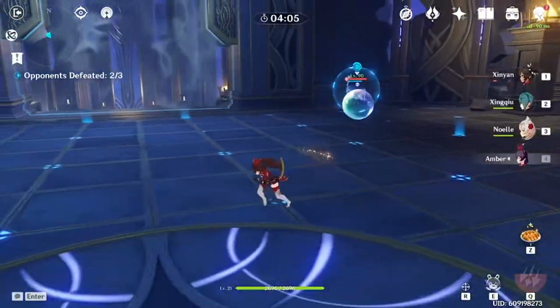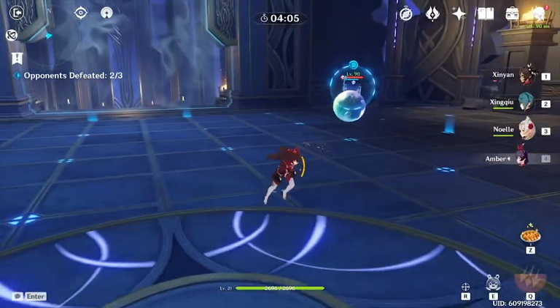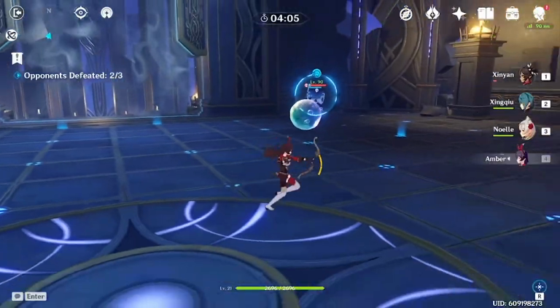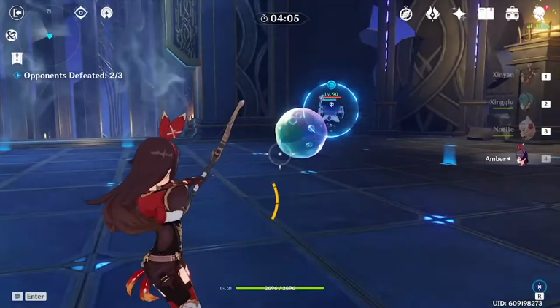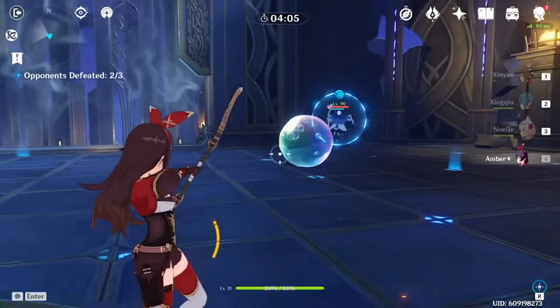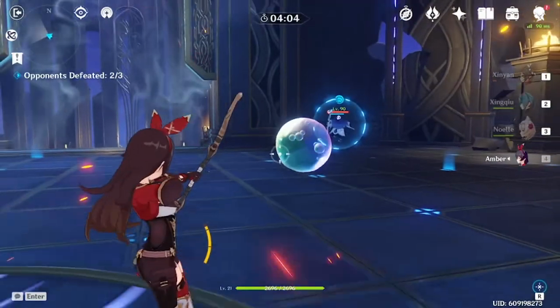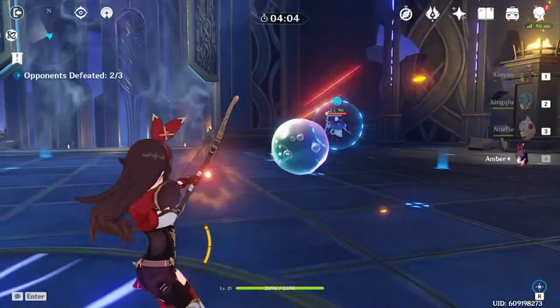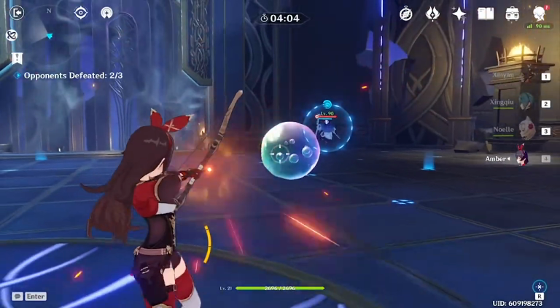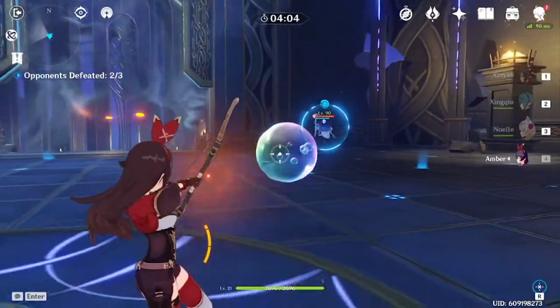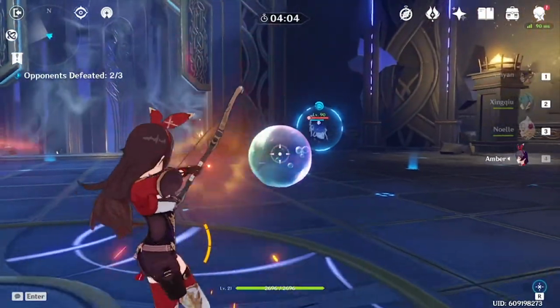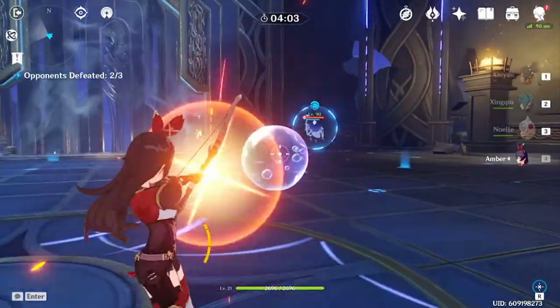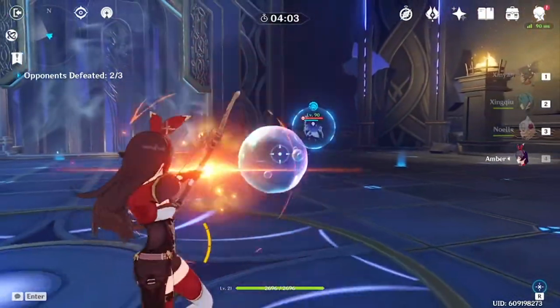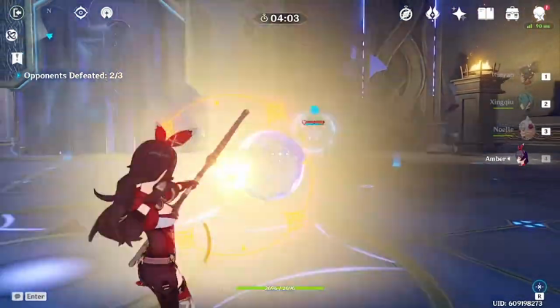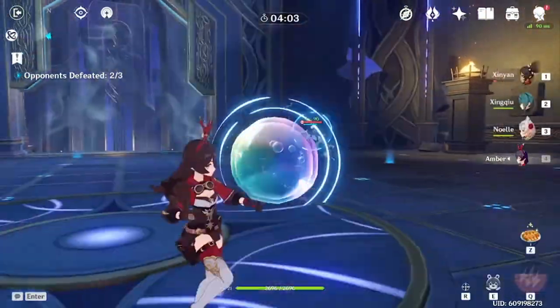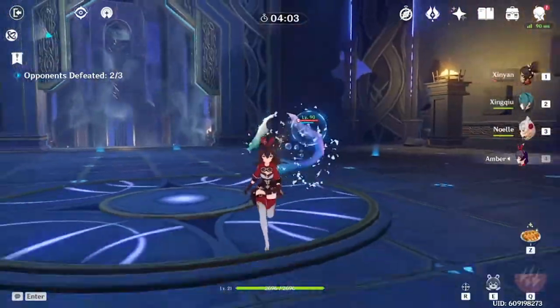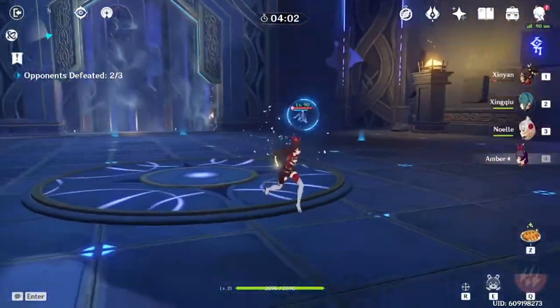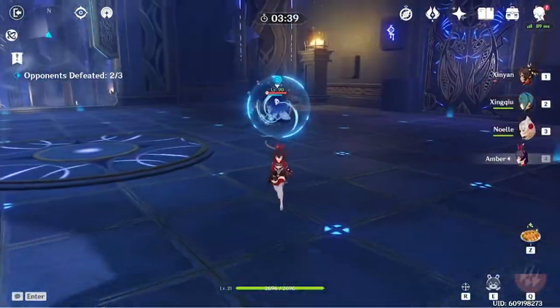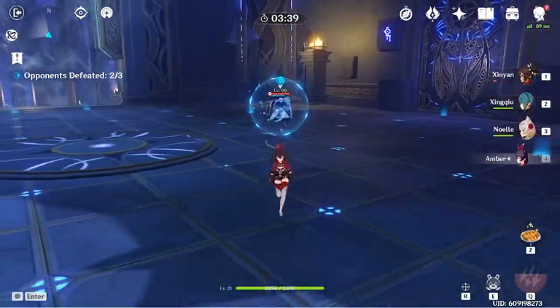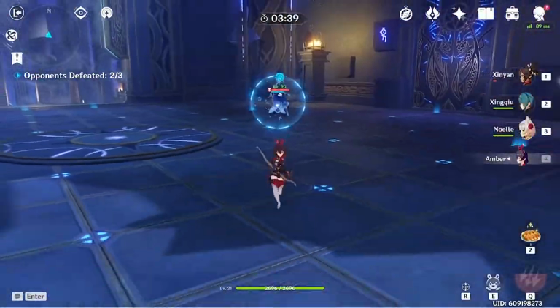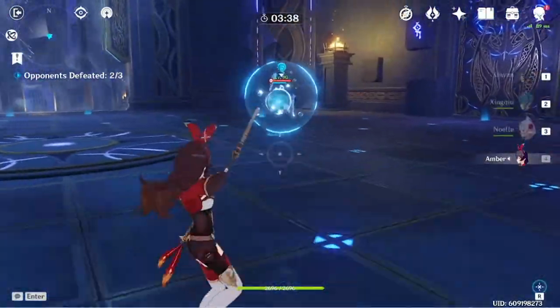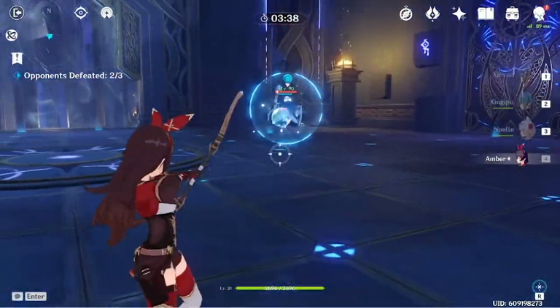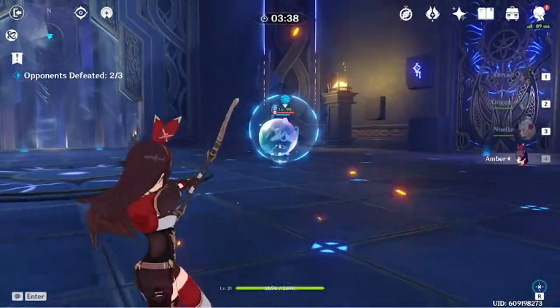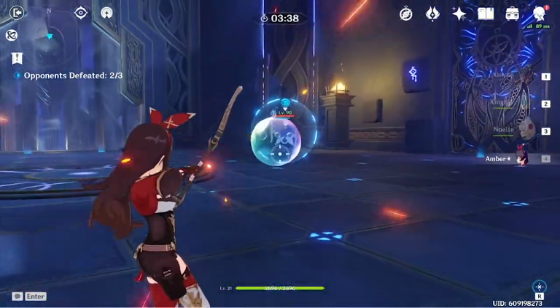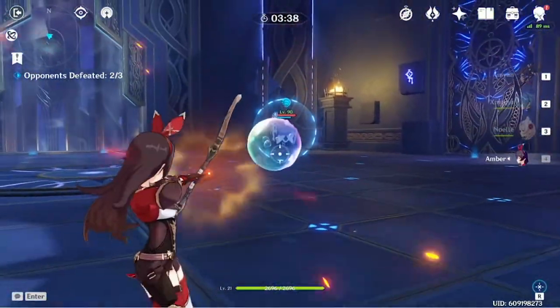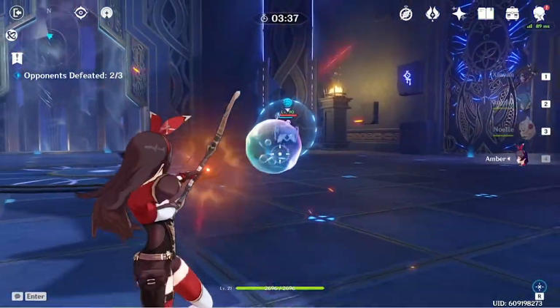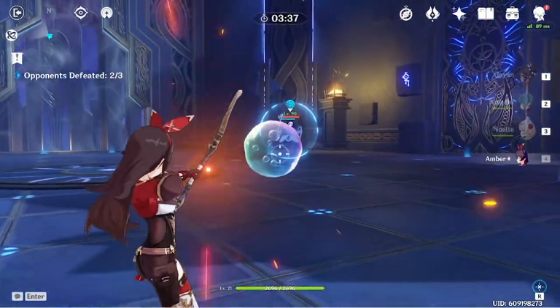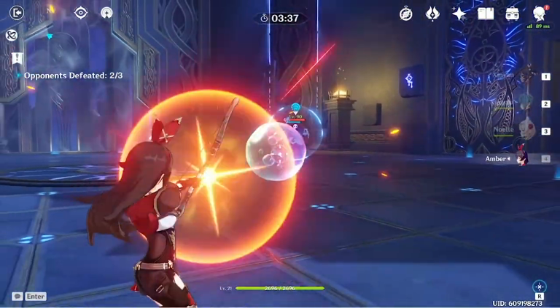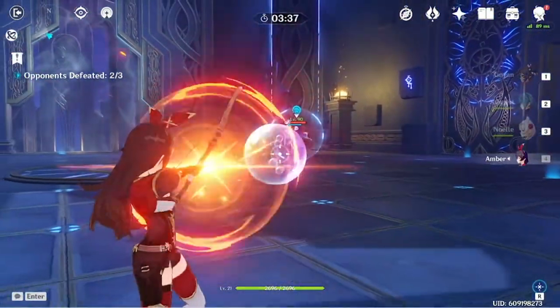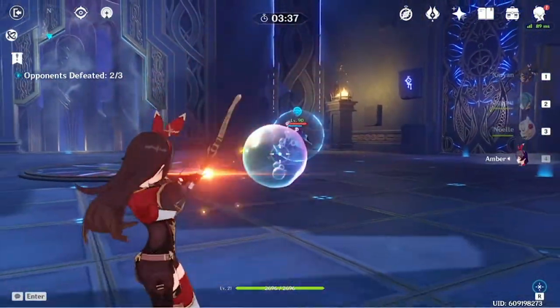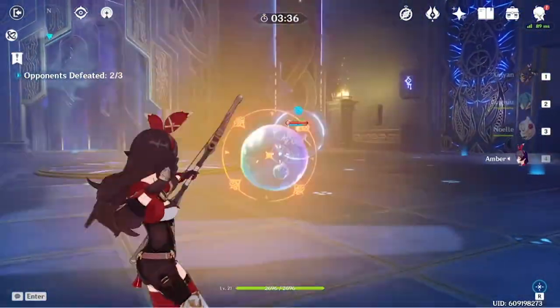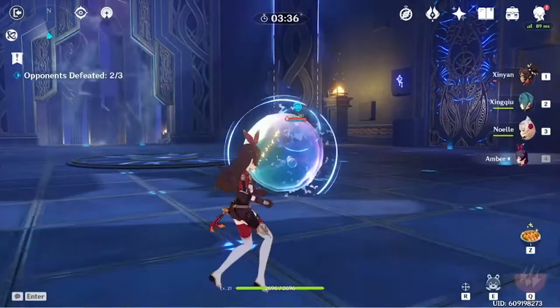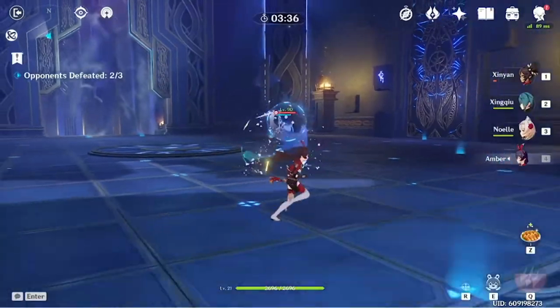The Hydro Abyss Mage has a bubble attack that can be popped by using Amber's Charge Shot.